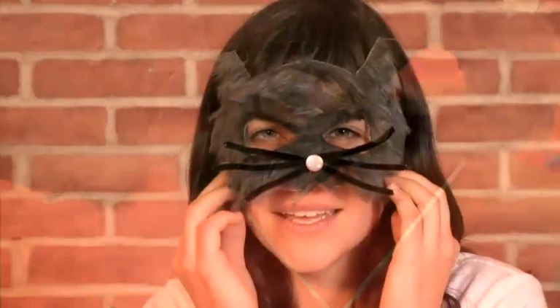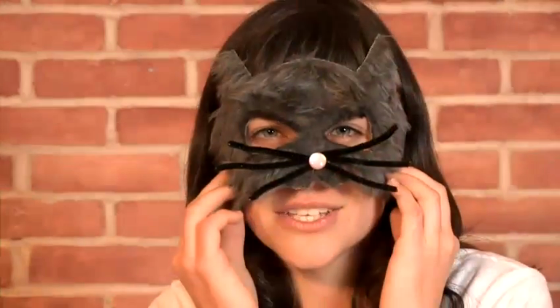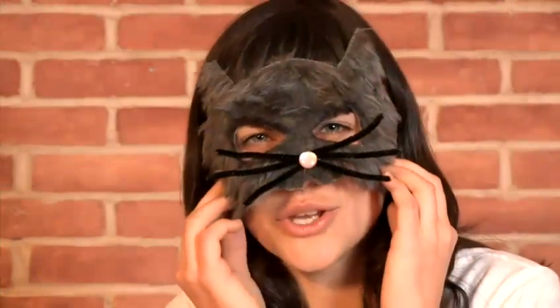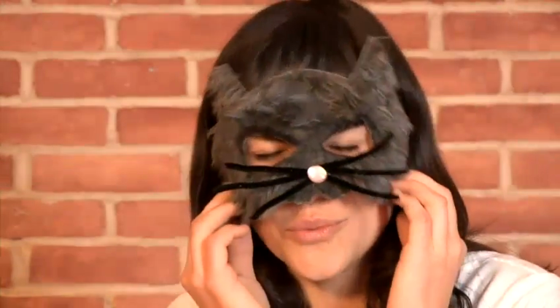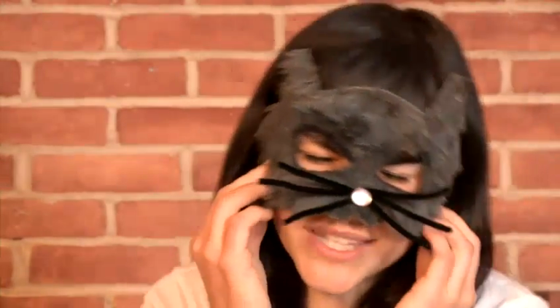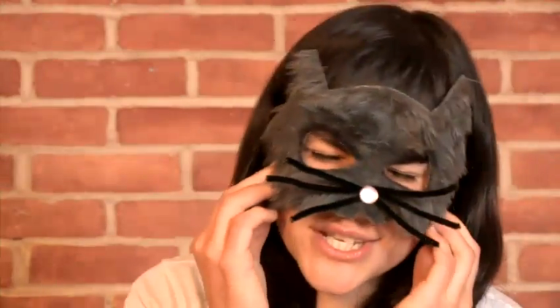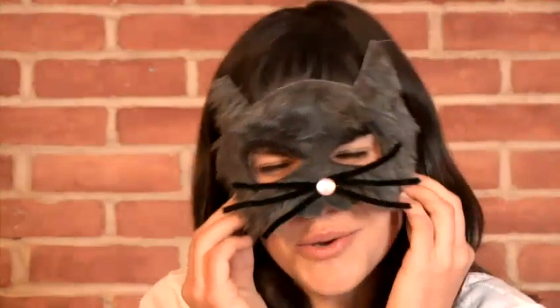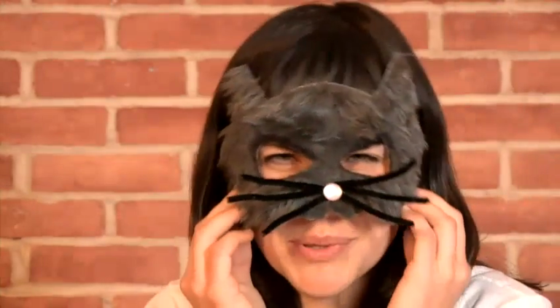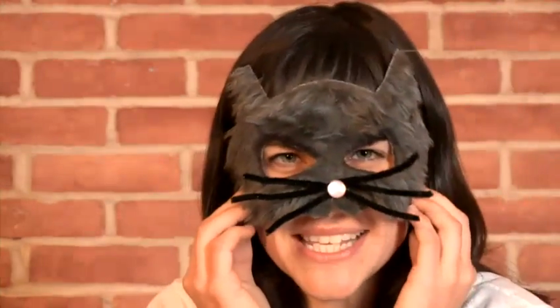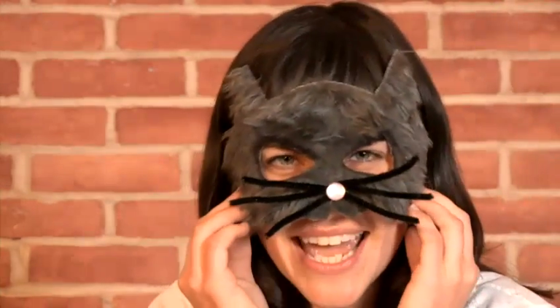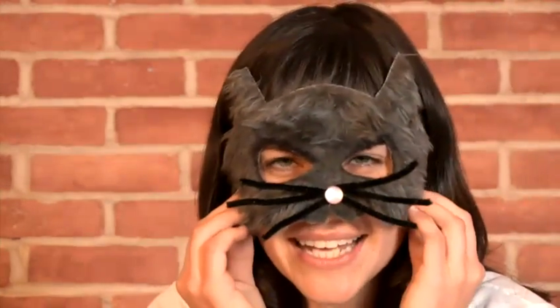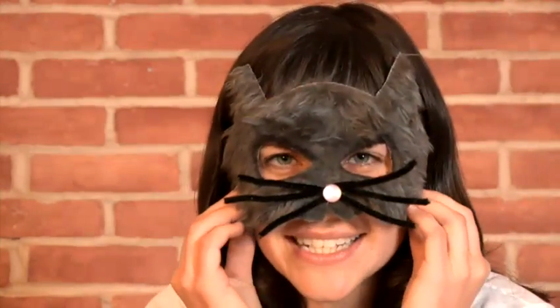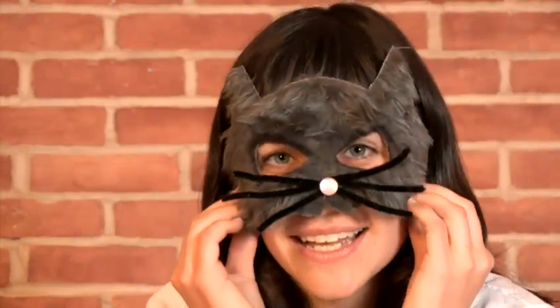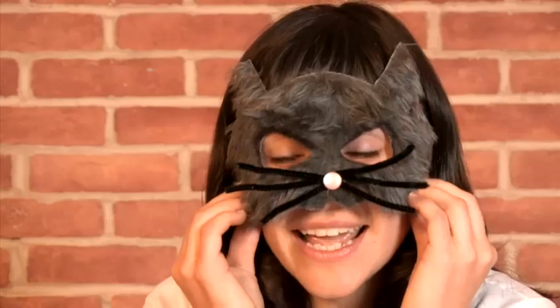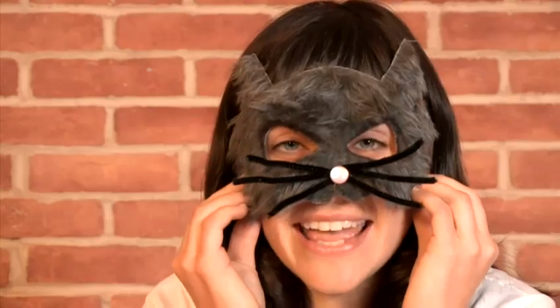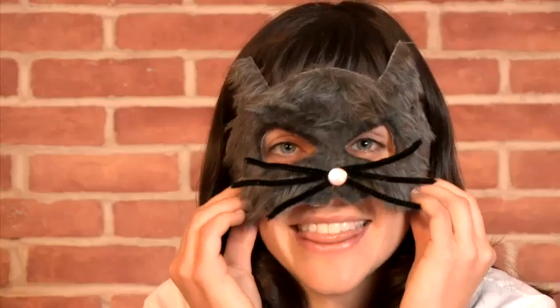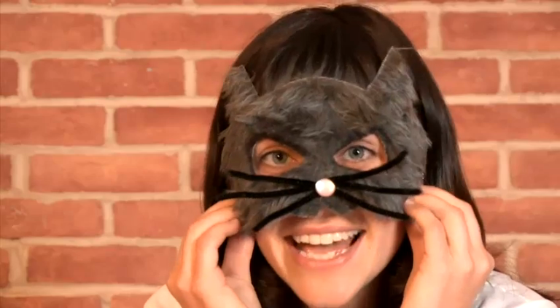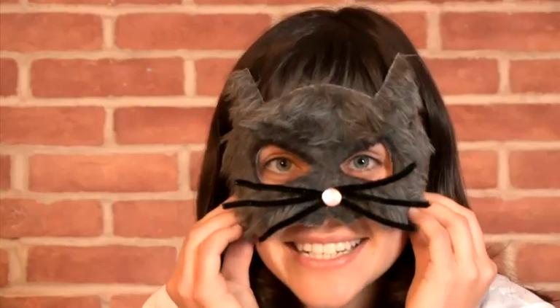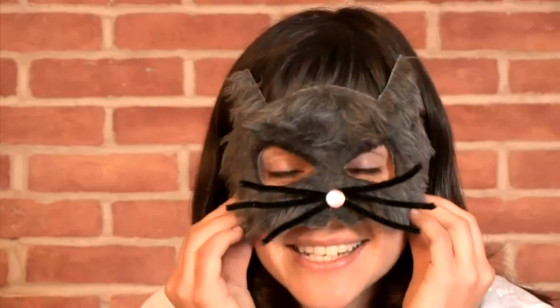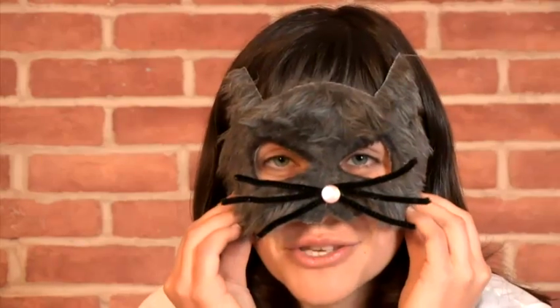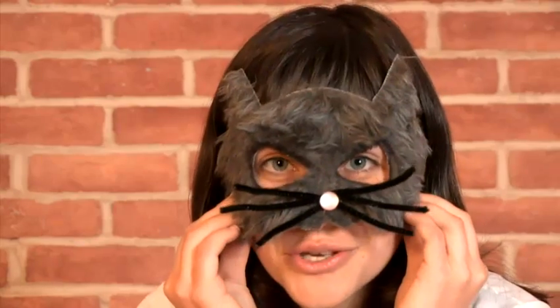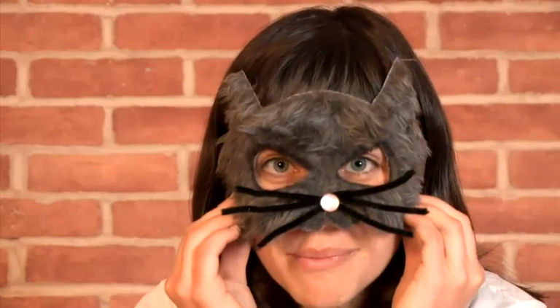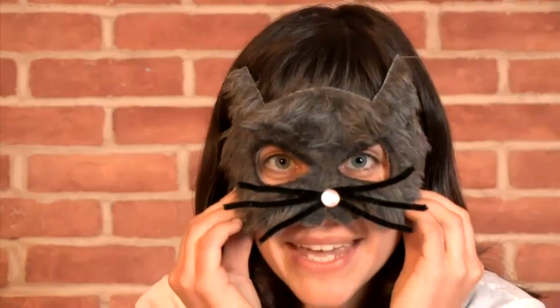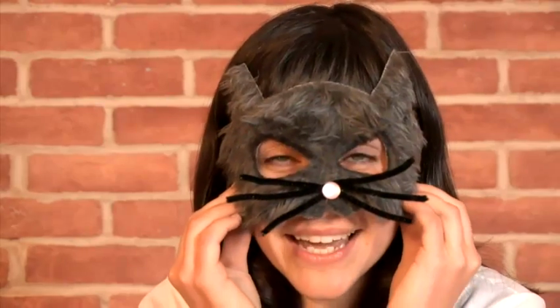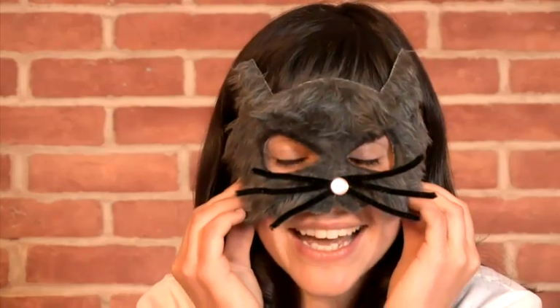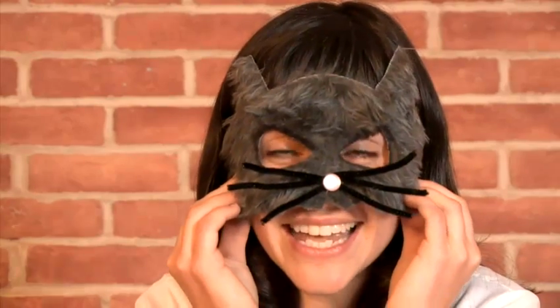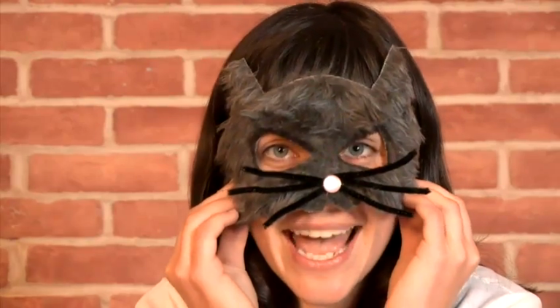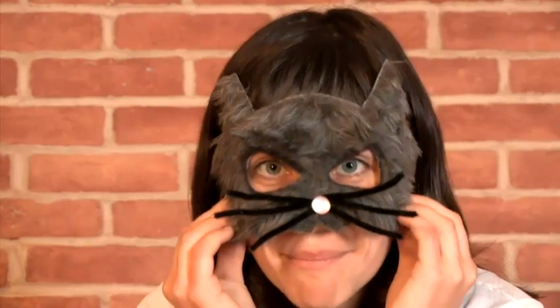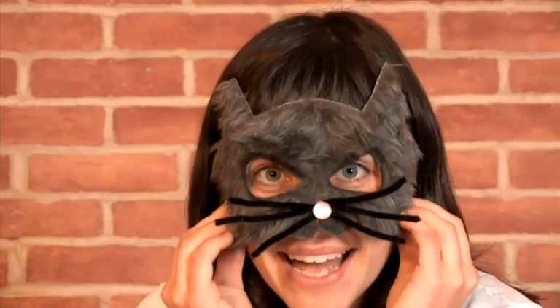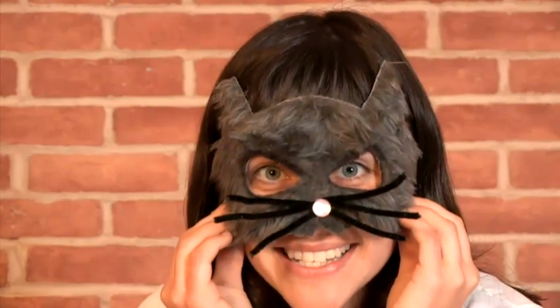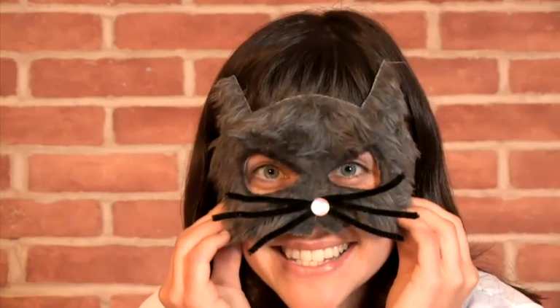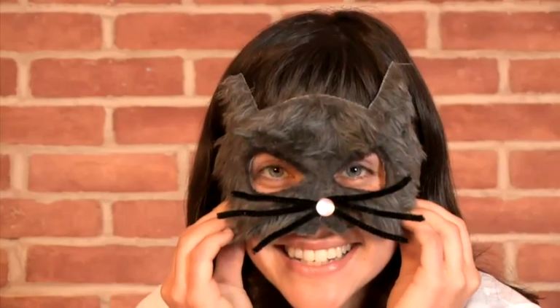So what's new Pussycat? And that is how you make a cat mask.